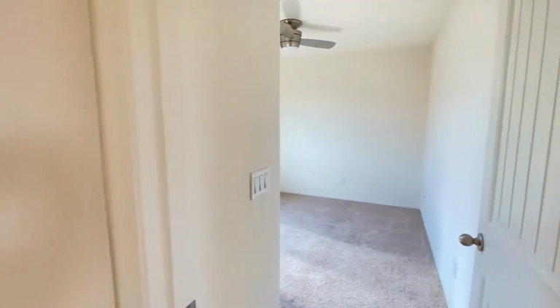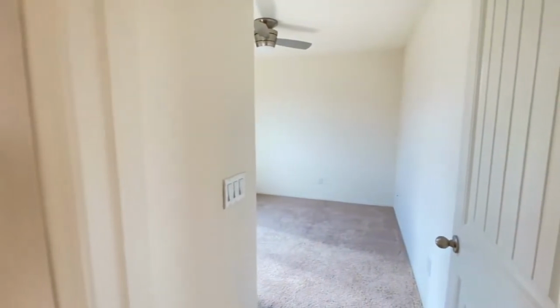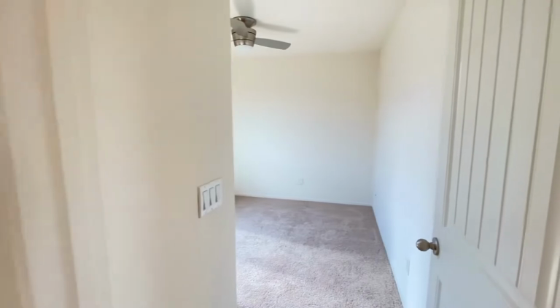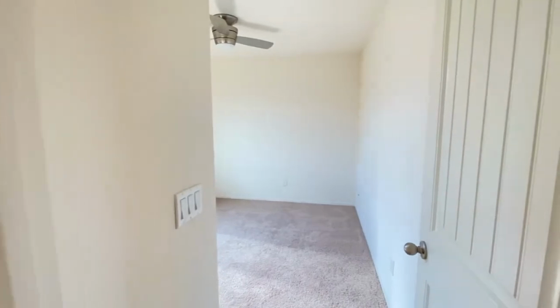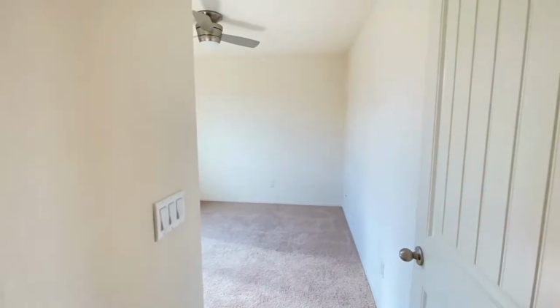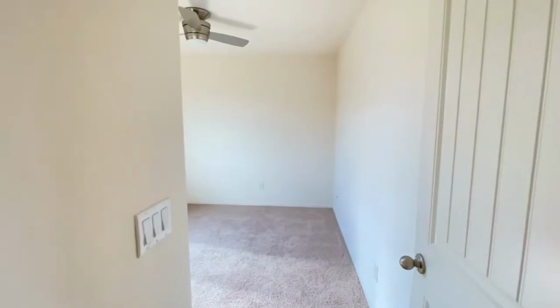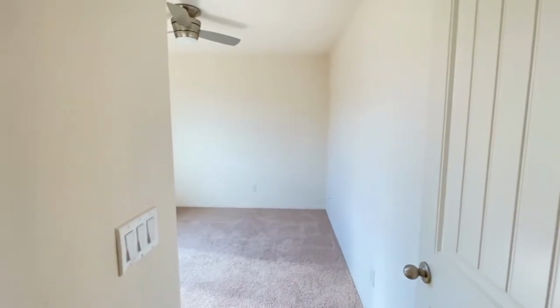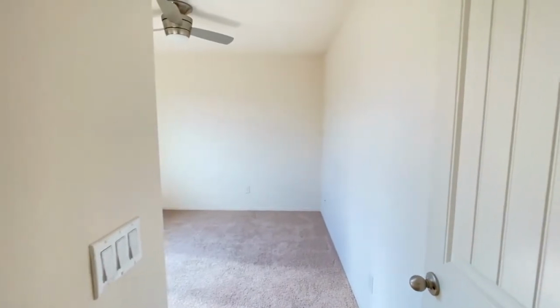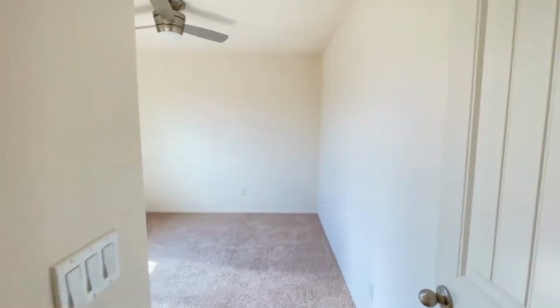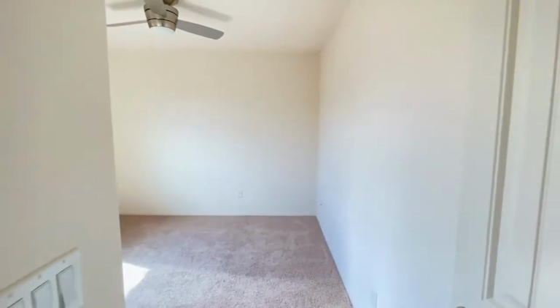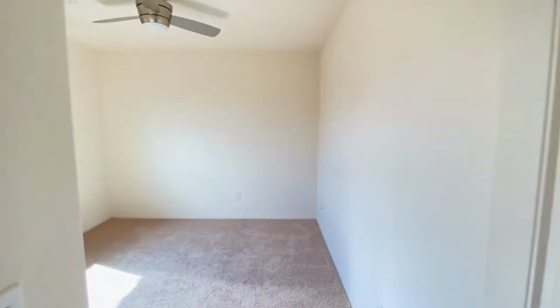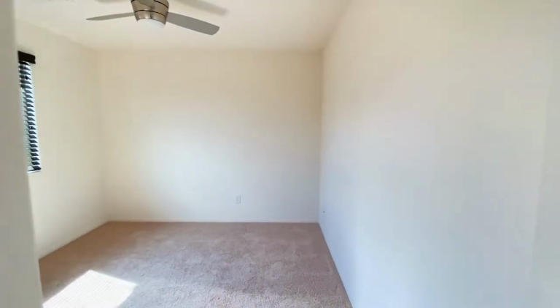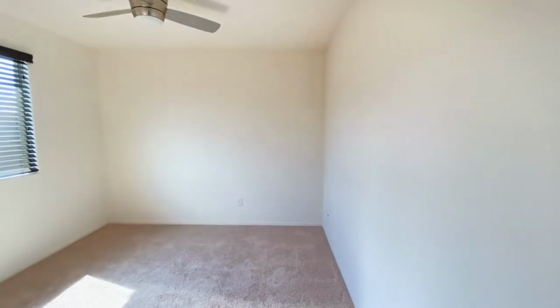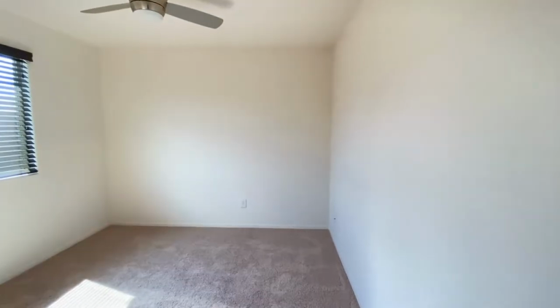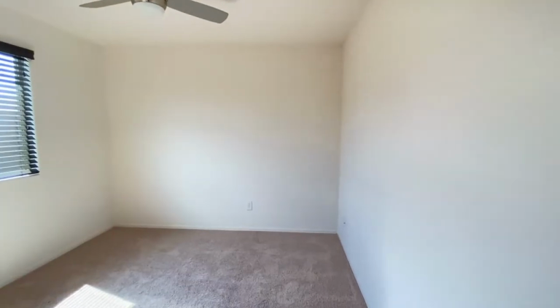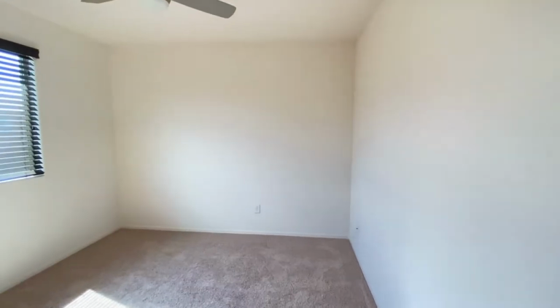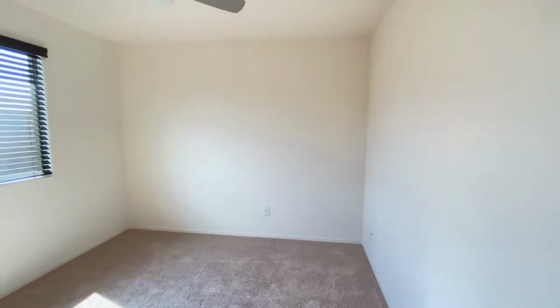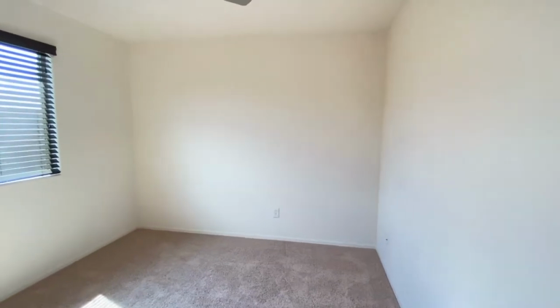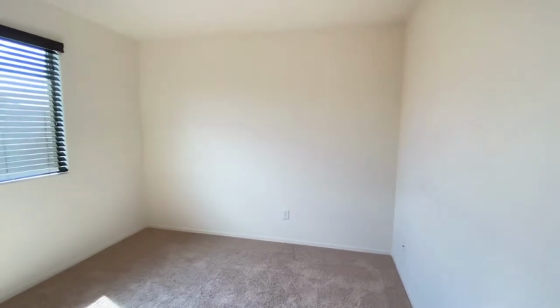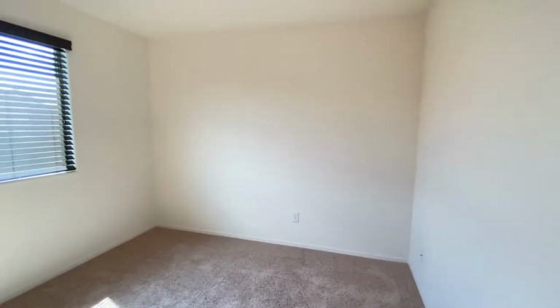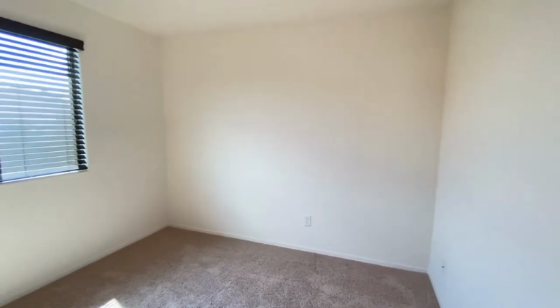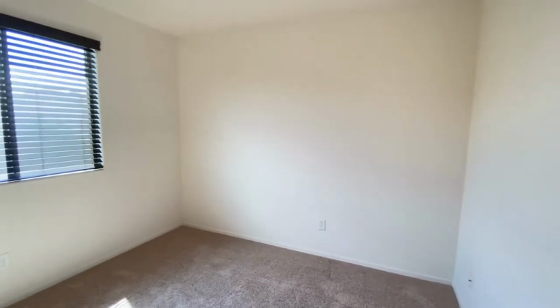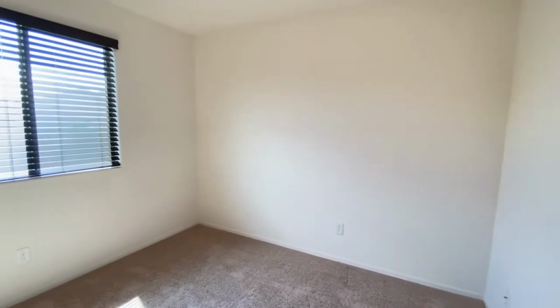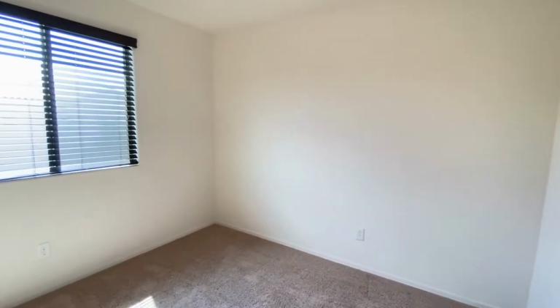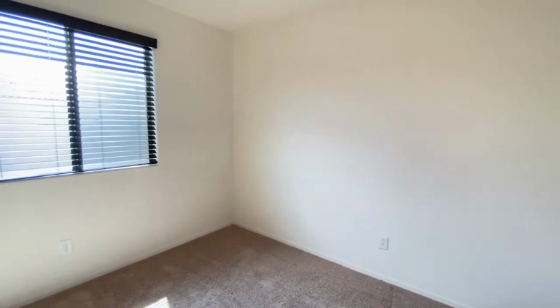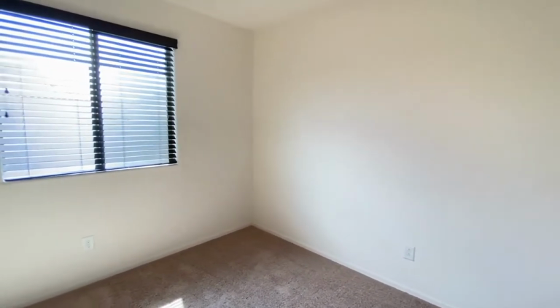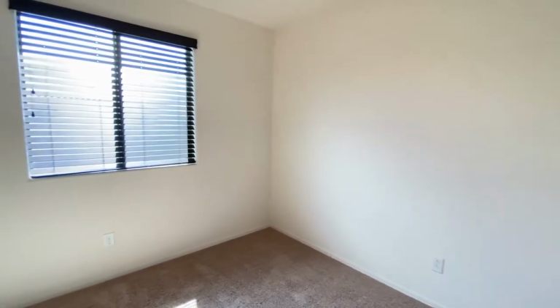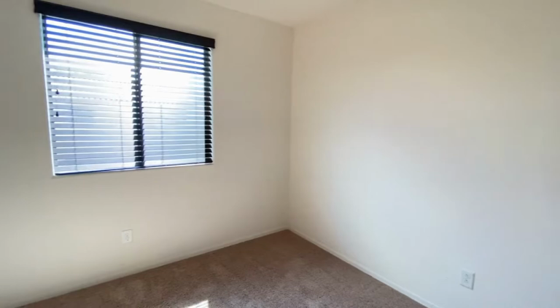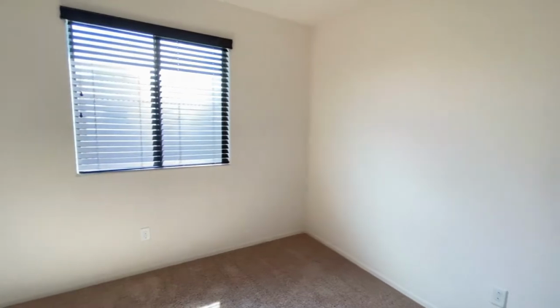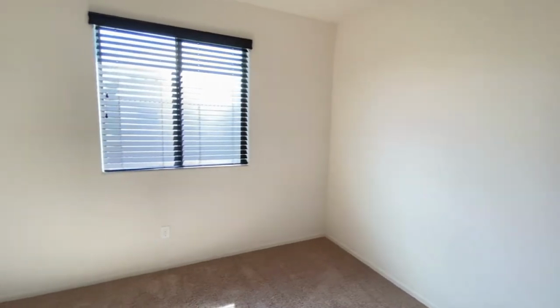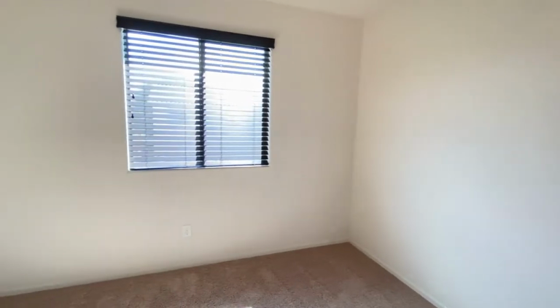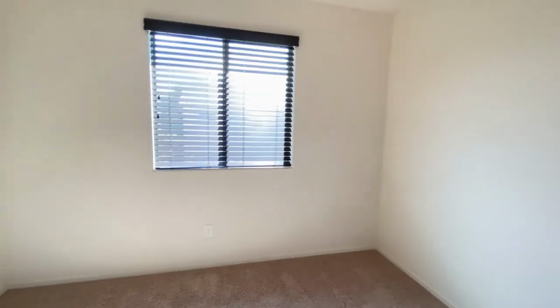Bedroom number two — much of the same: ceiling fan, great carpet, great paint.